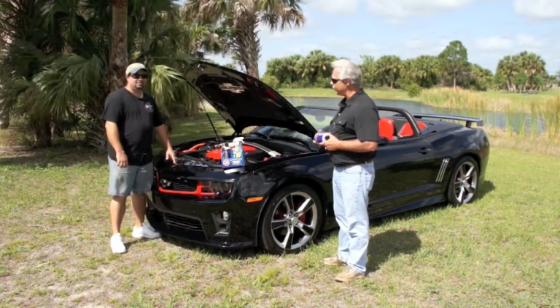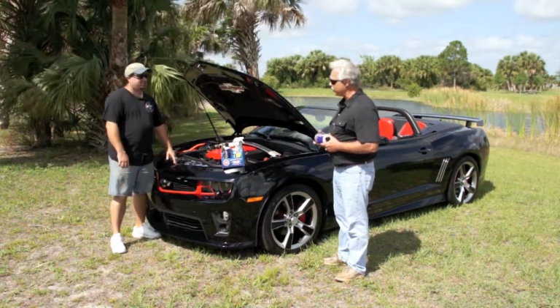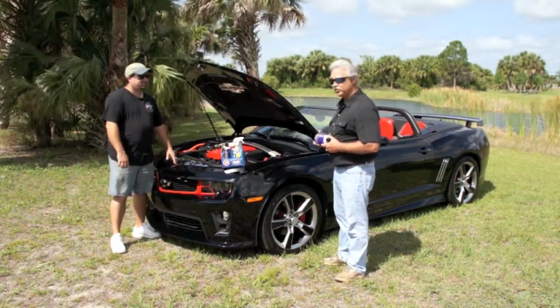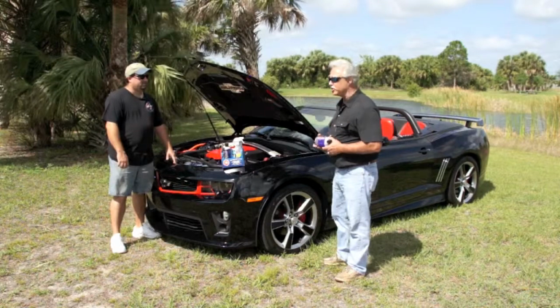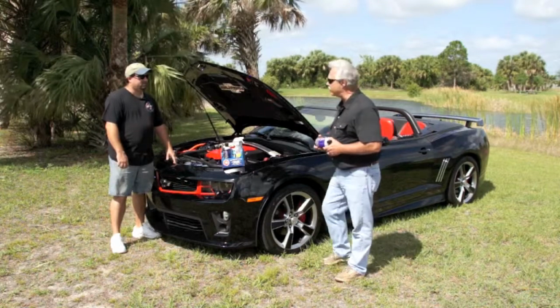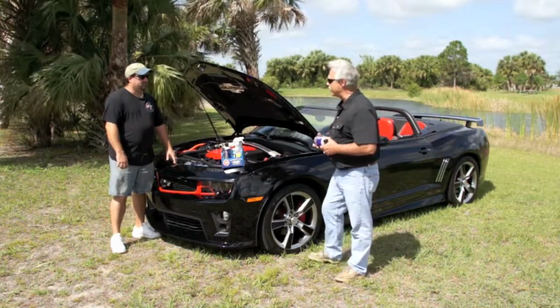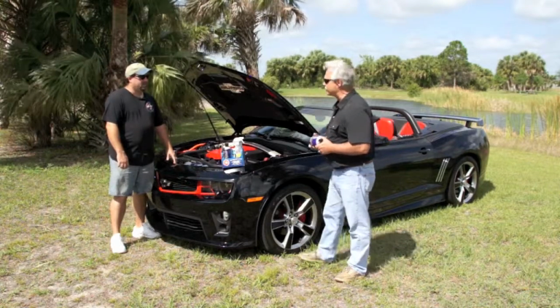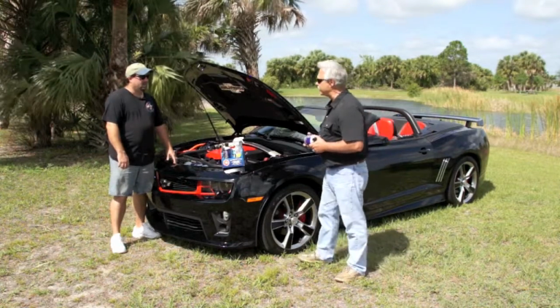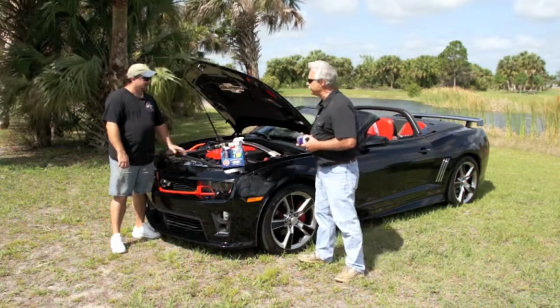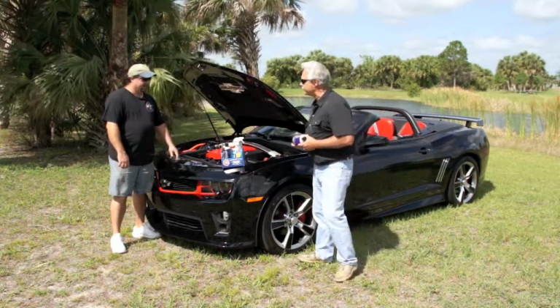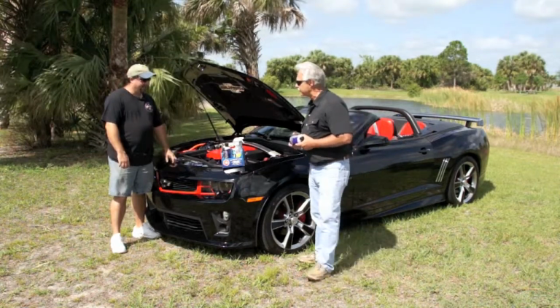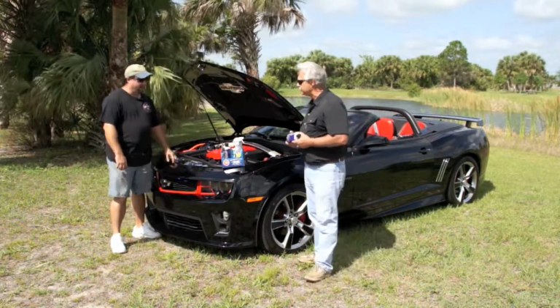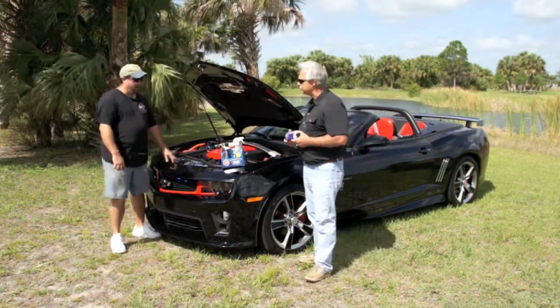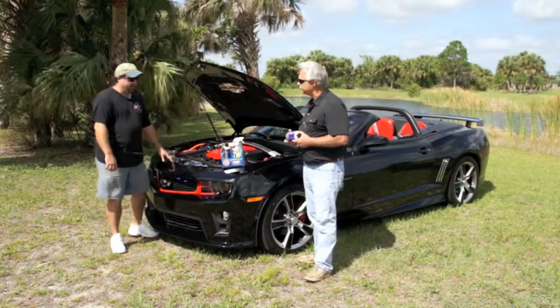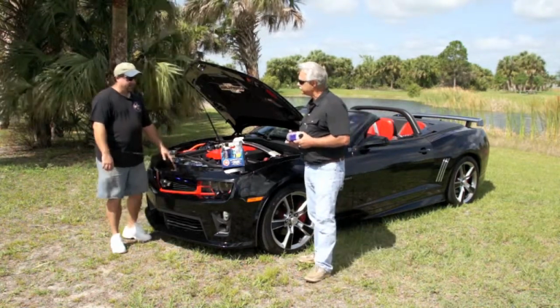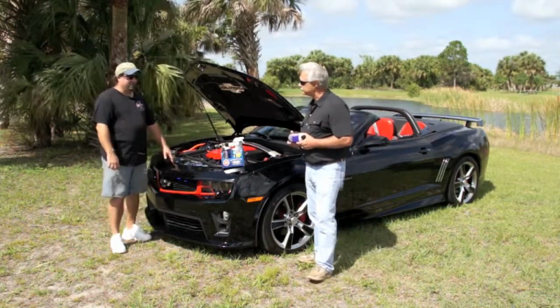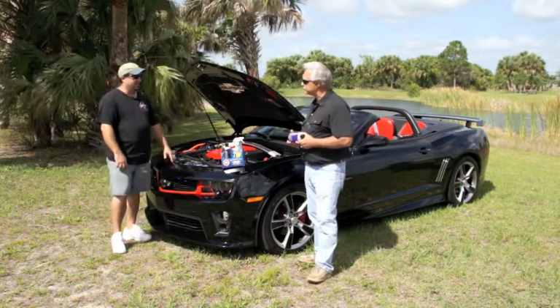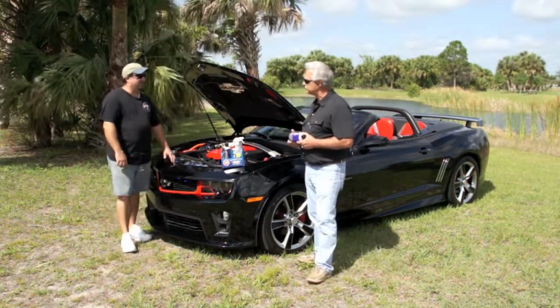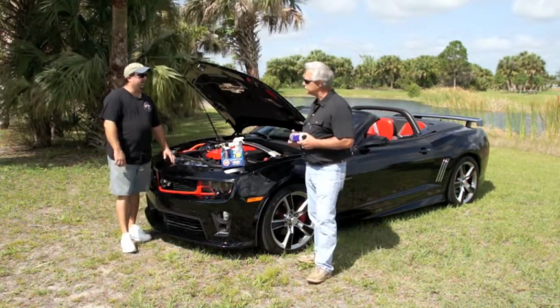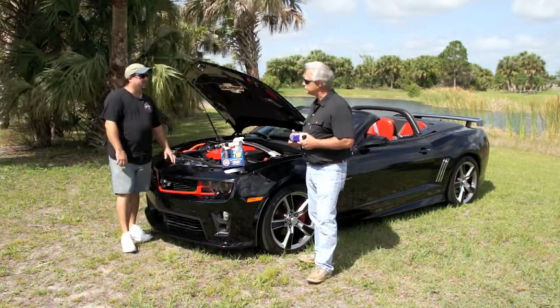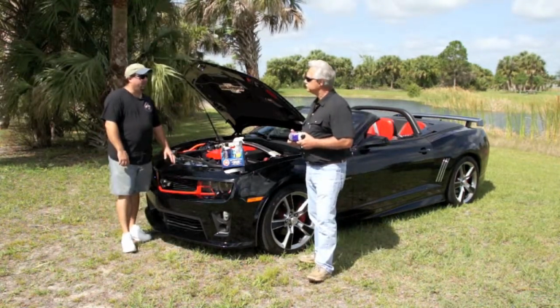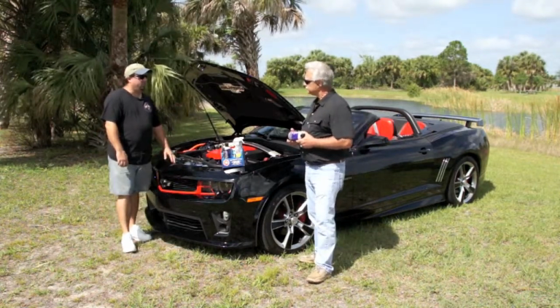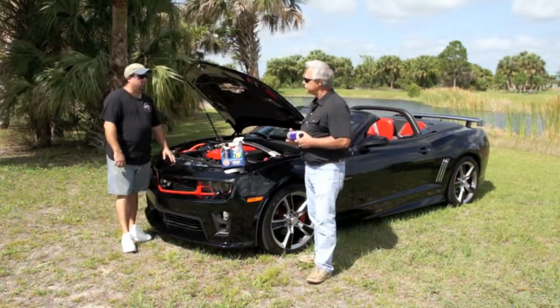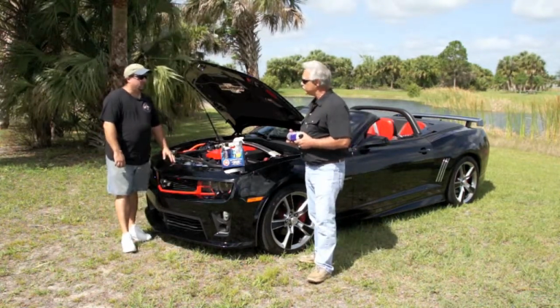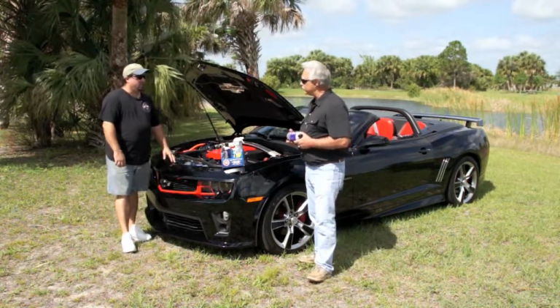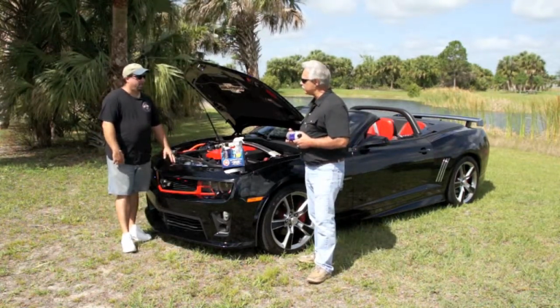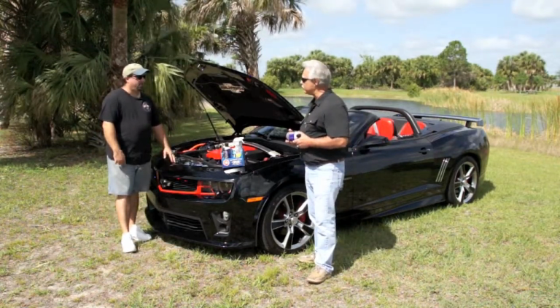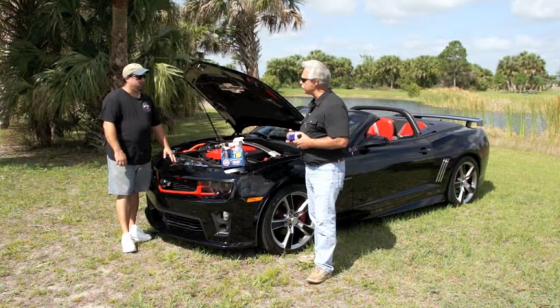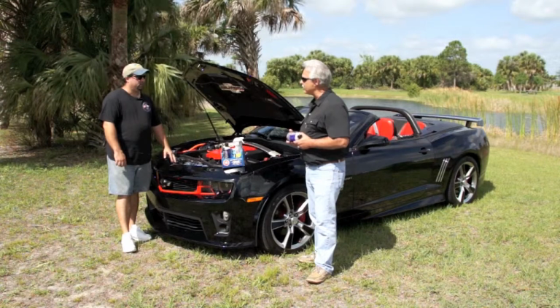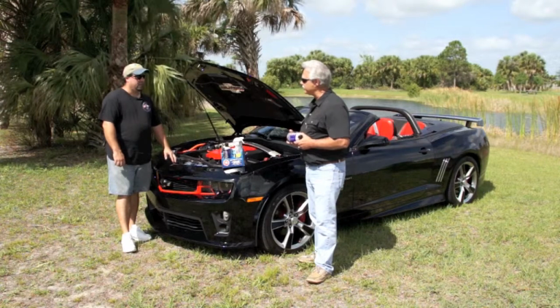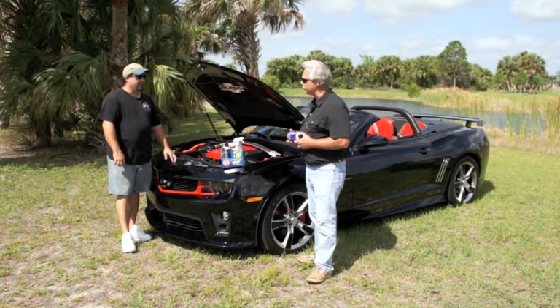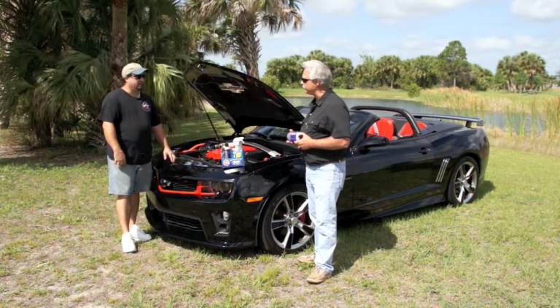And how long have you been using our products, Dion? Since I've had the car, since 2011. So you've got two years now been using it. Yeah.